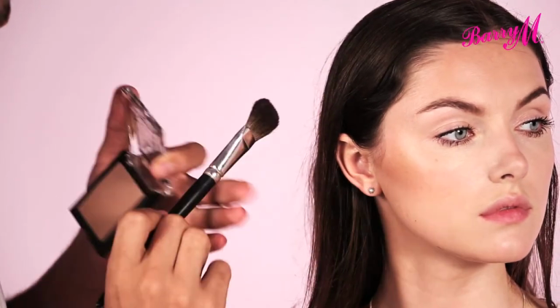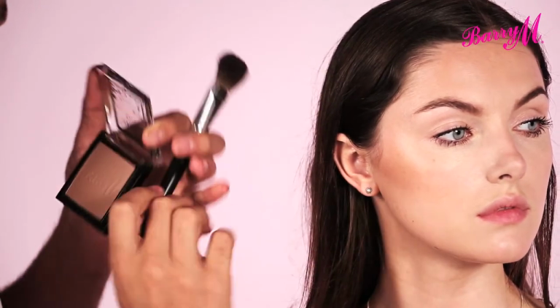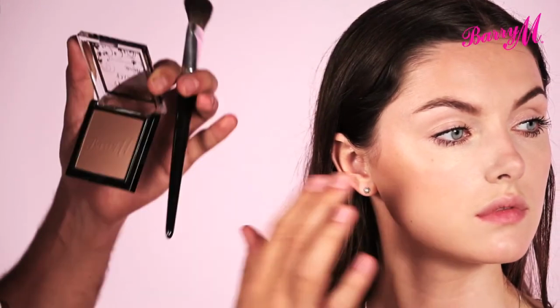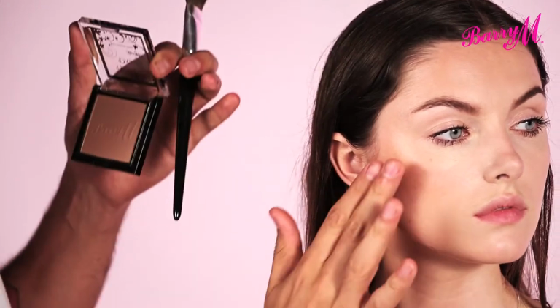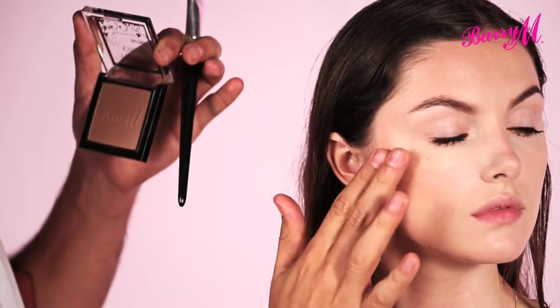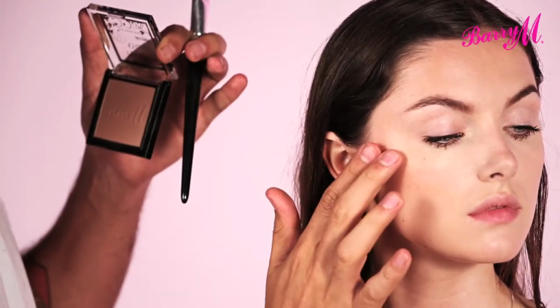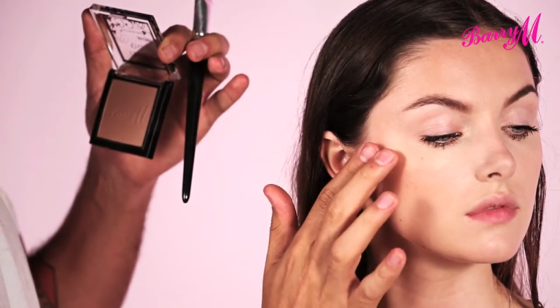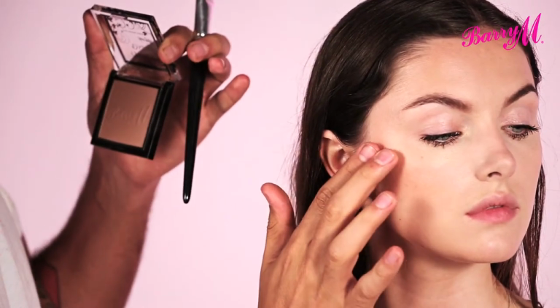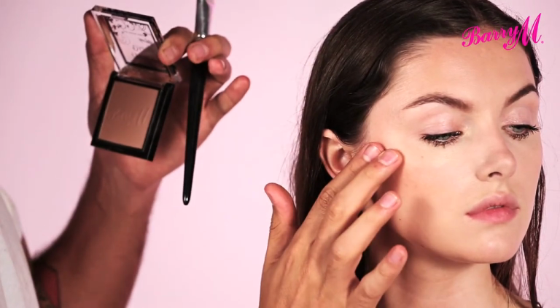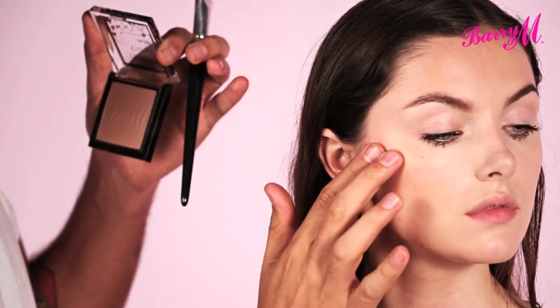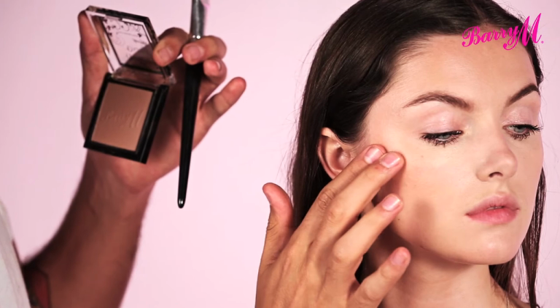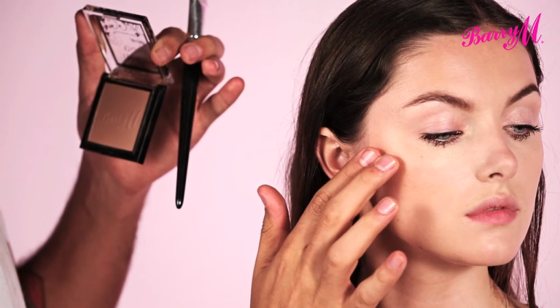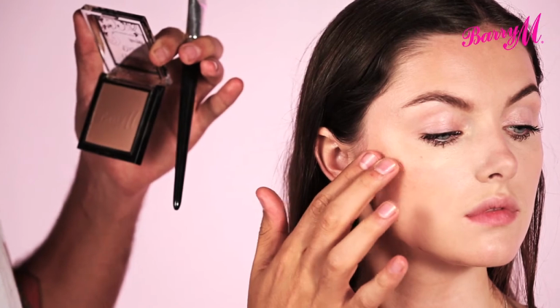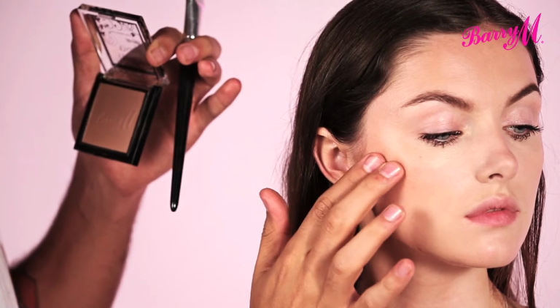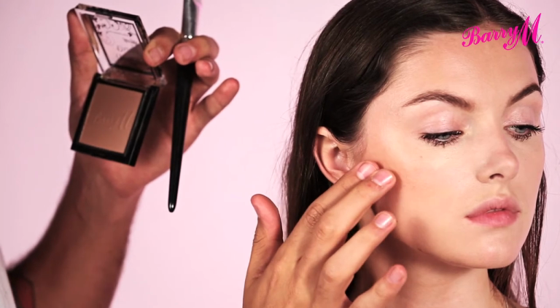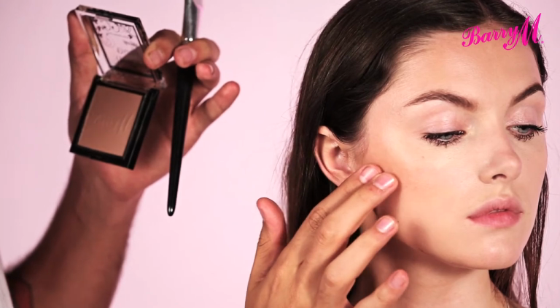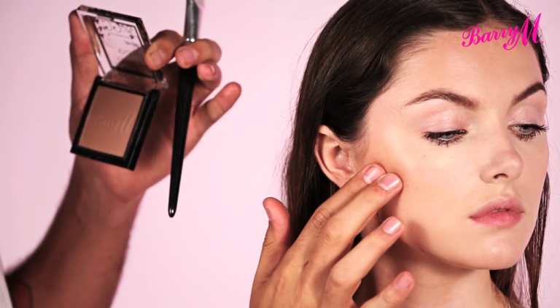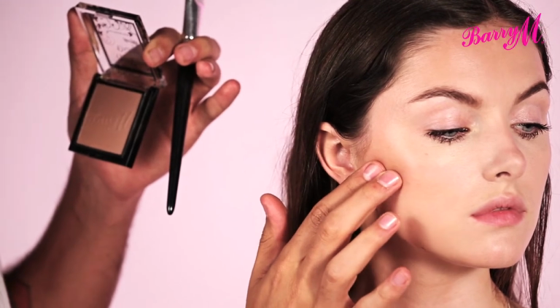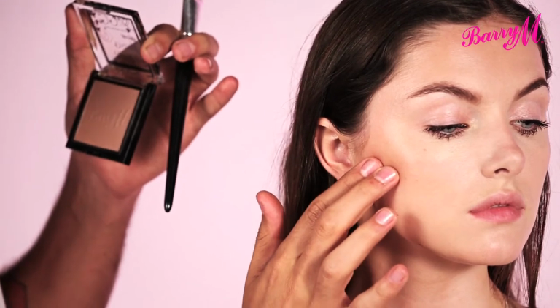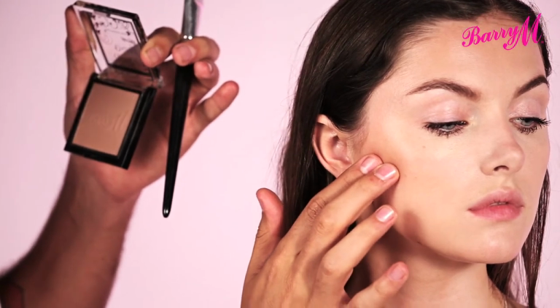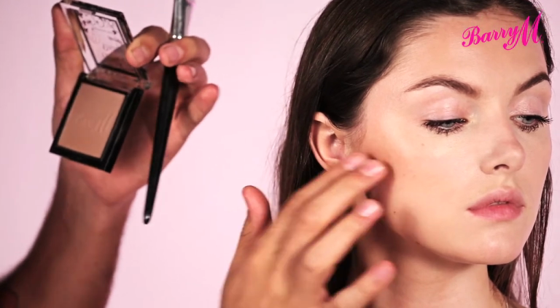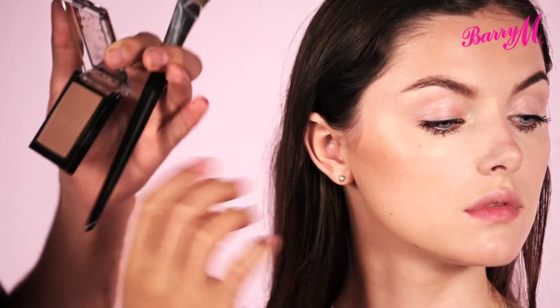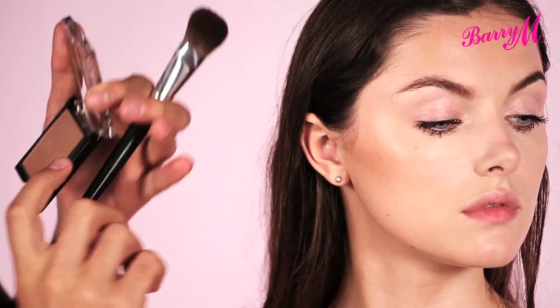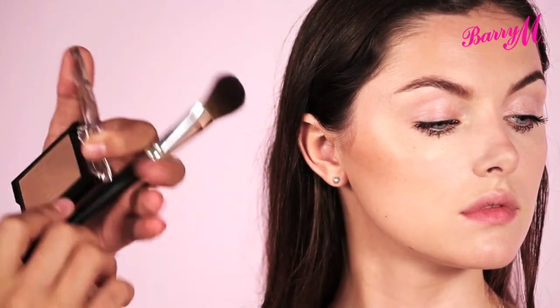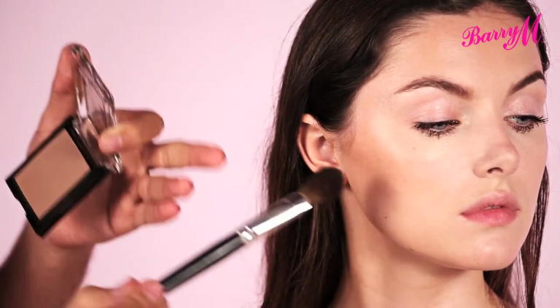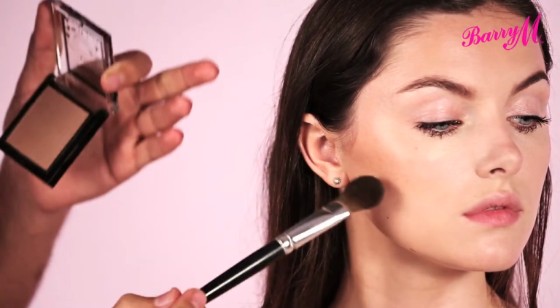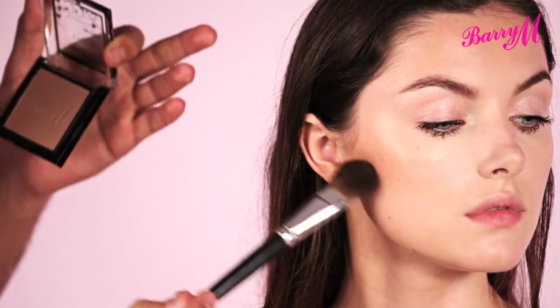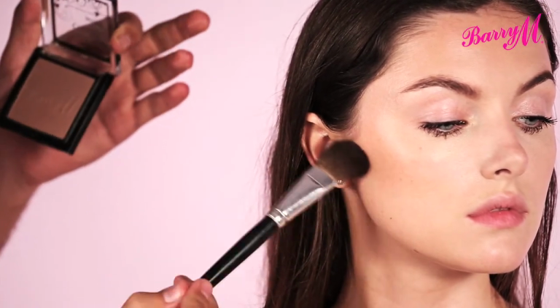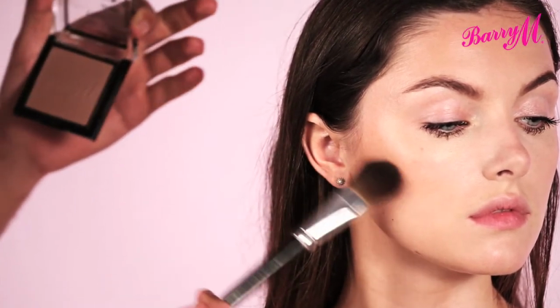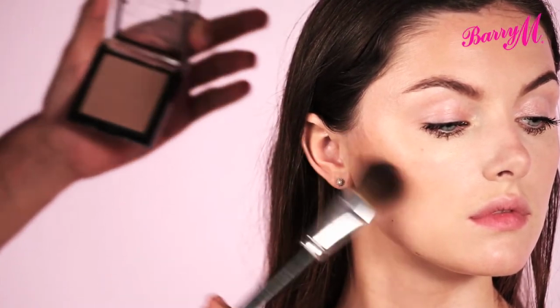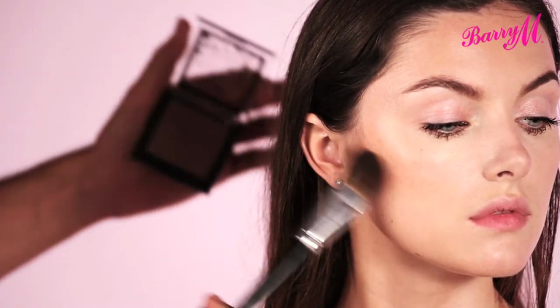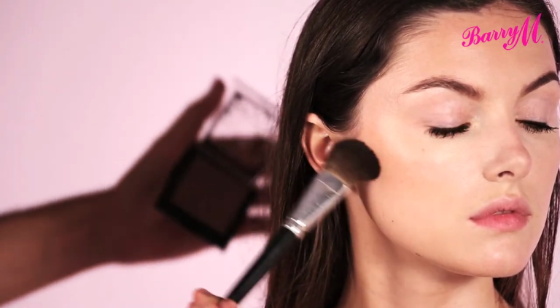If you feel your face, you can feel that there's a bone there, and just under the bone — that's where you want to be applying this.